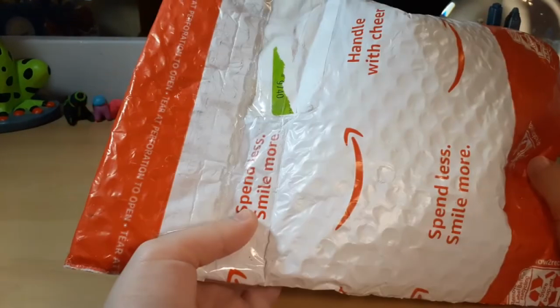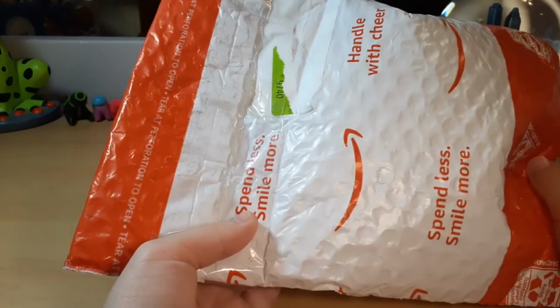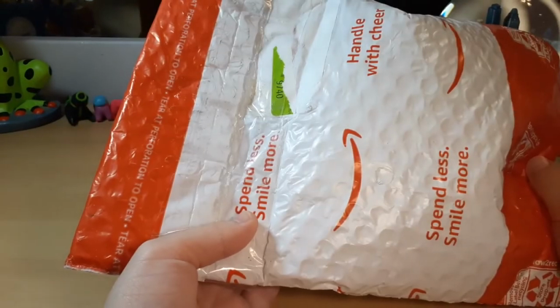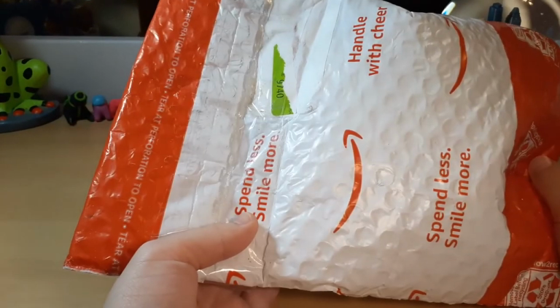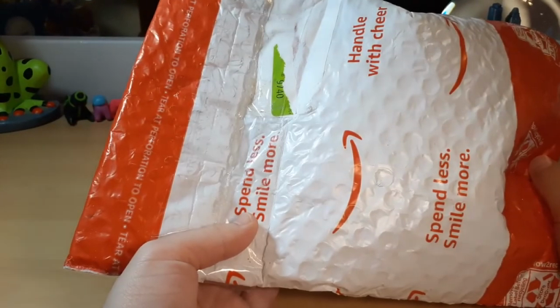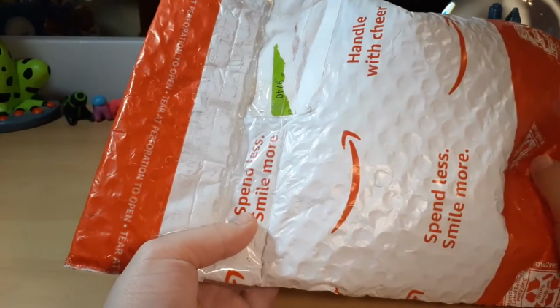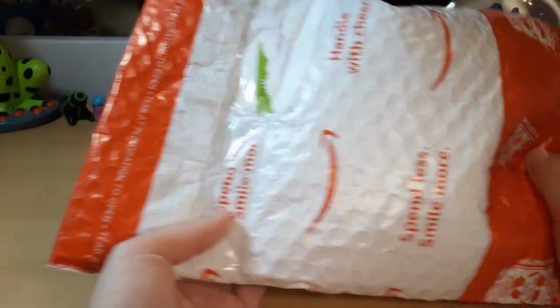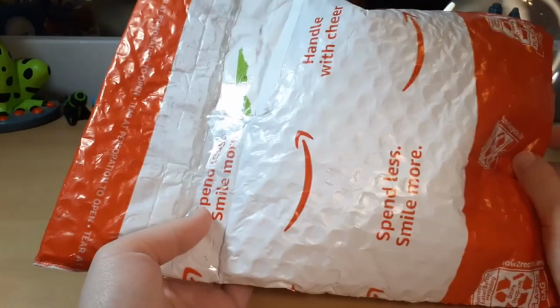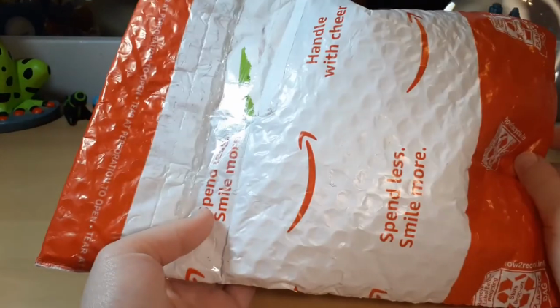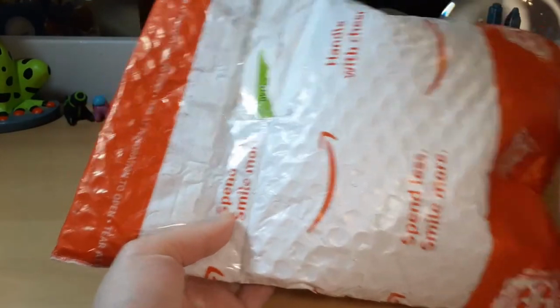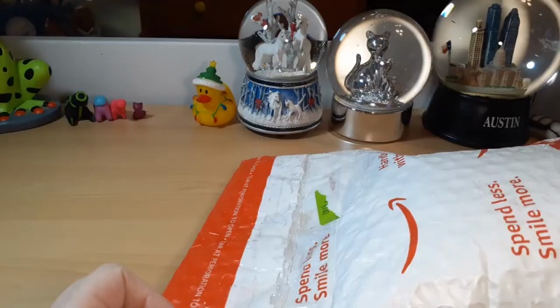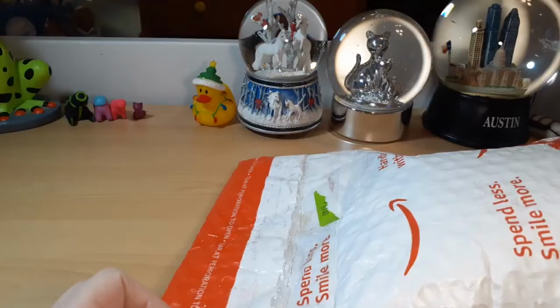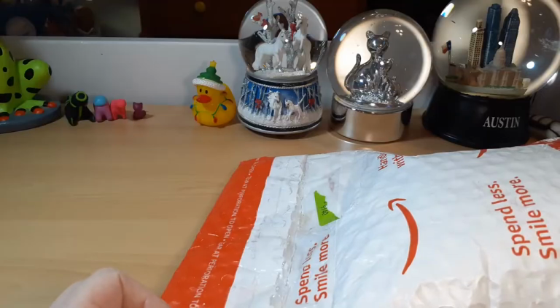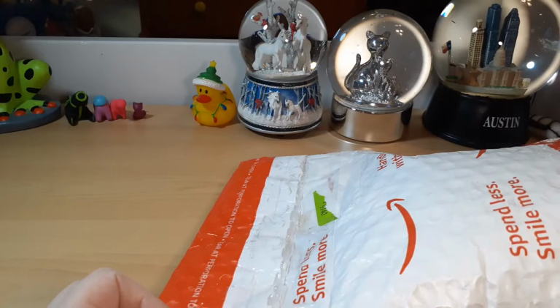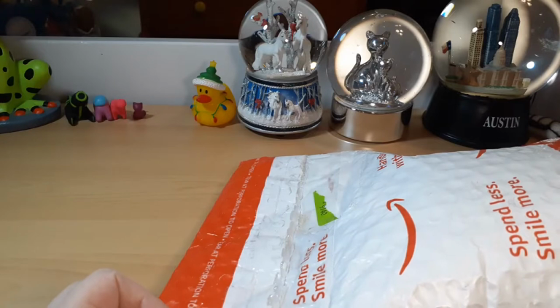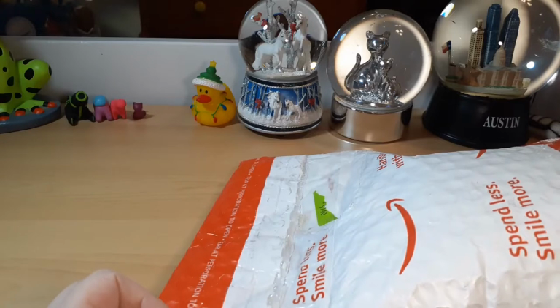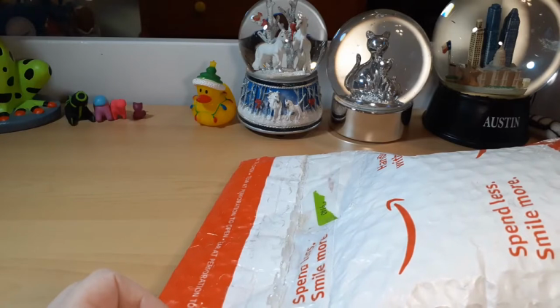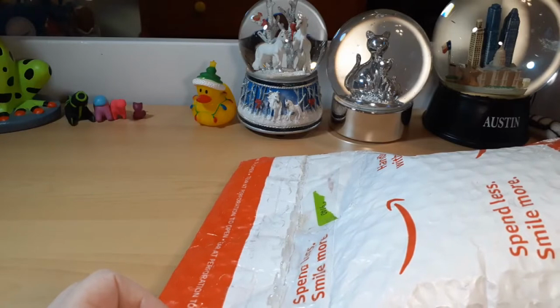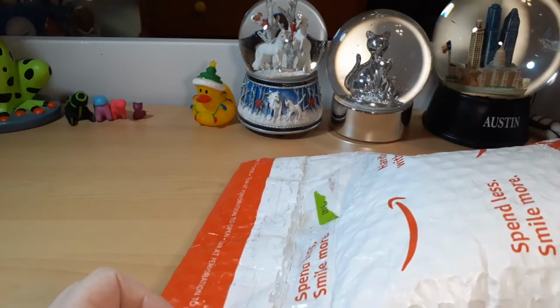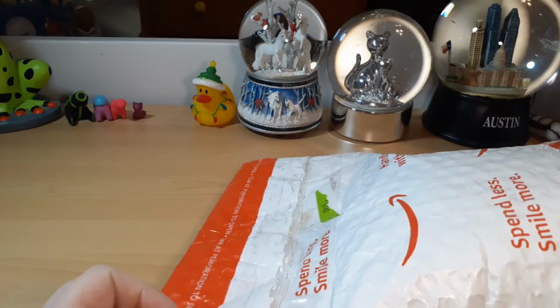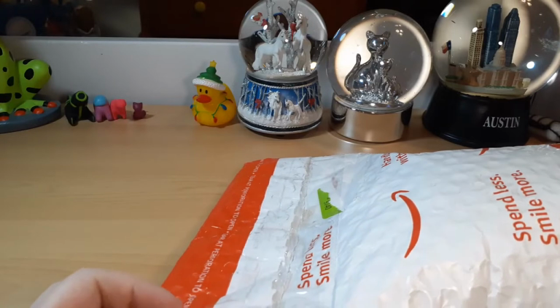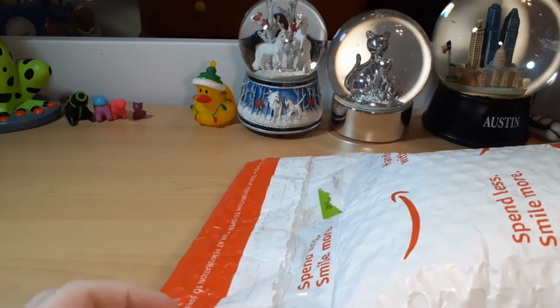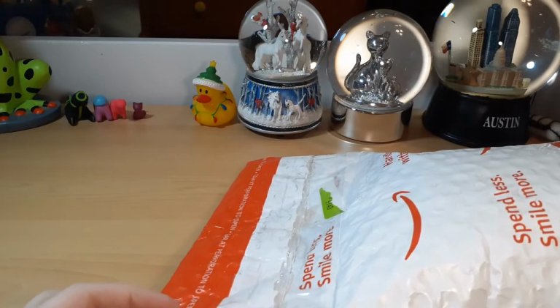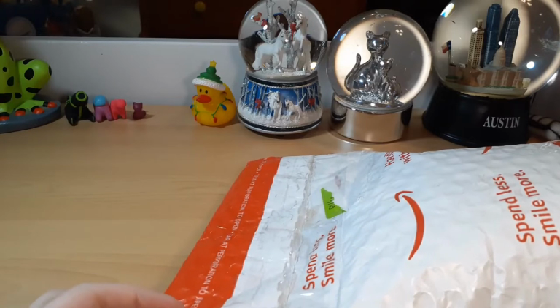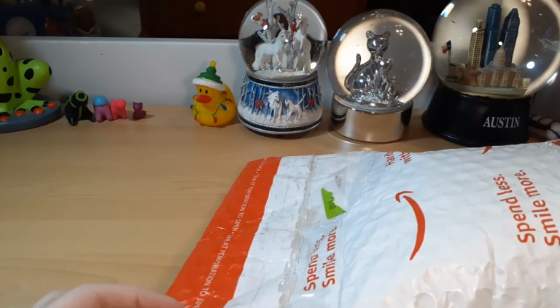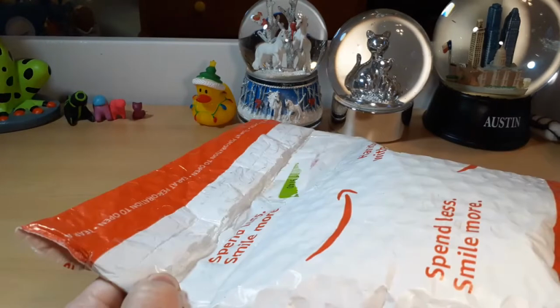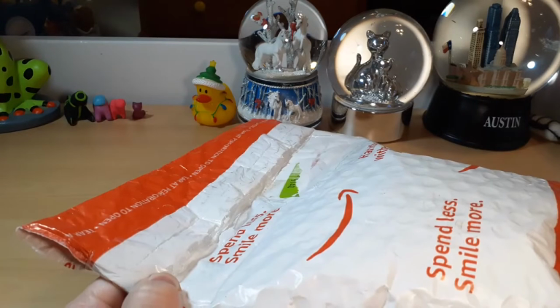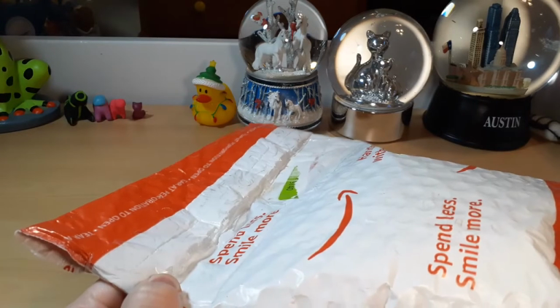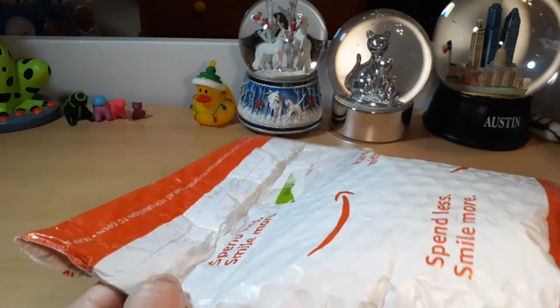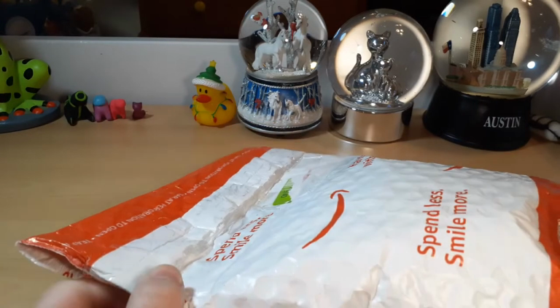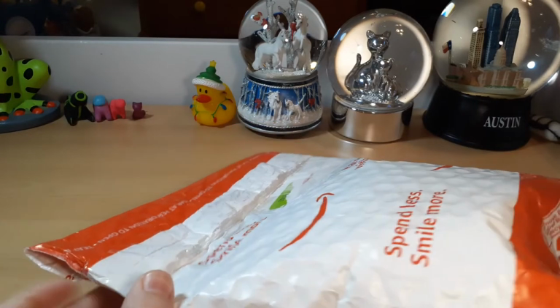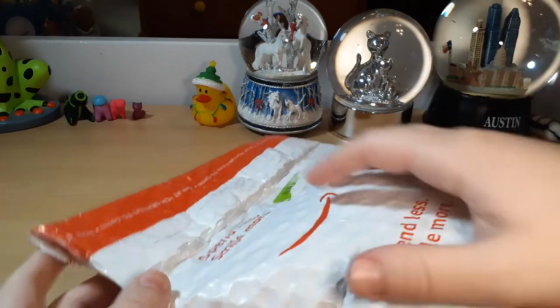I actually have a brand new one right here. Scissors? Where did I put the scissors?